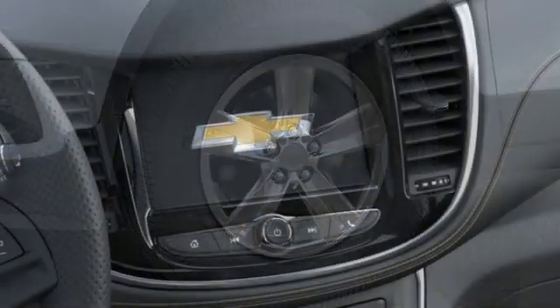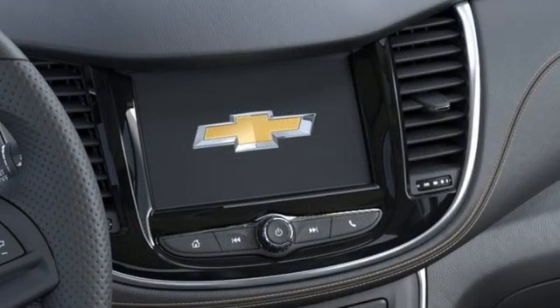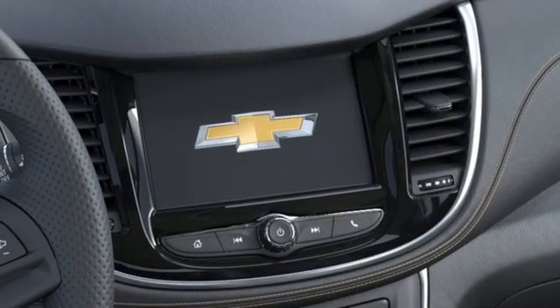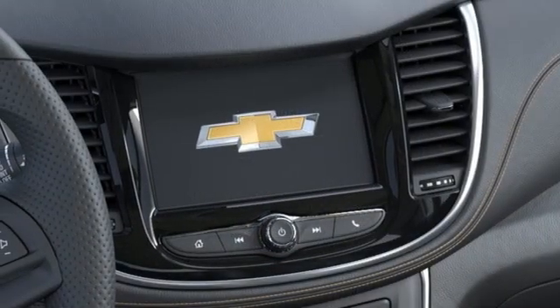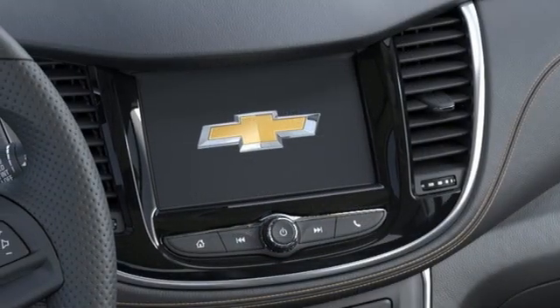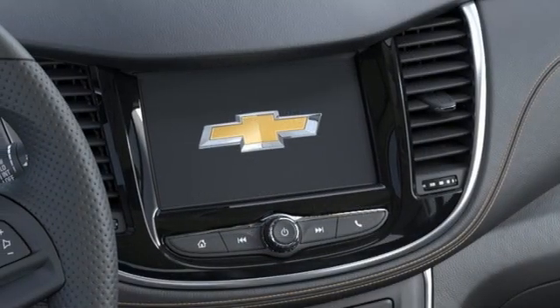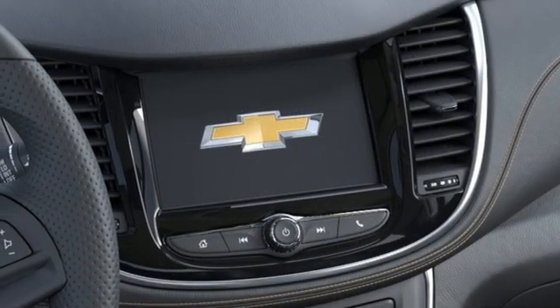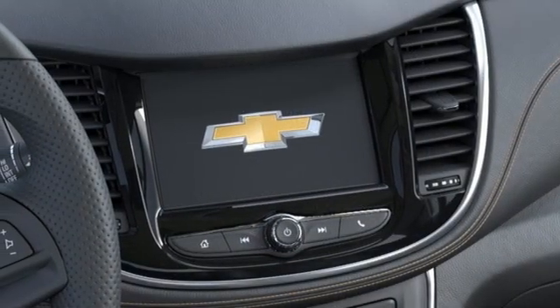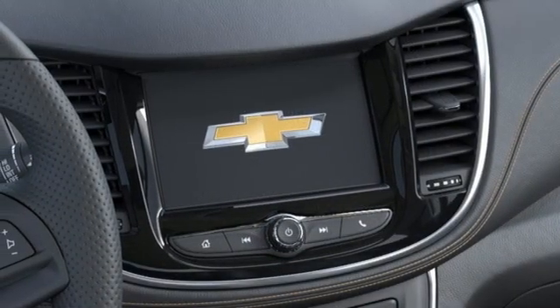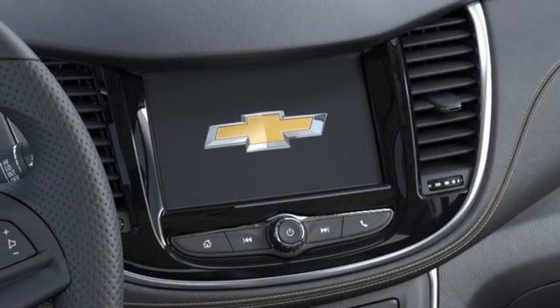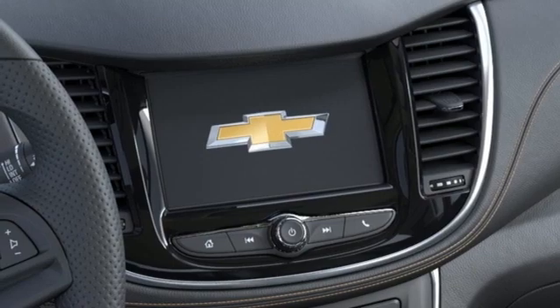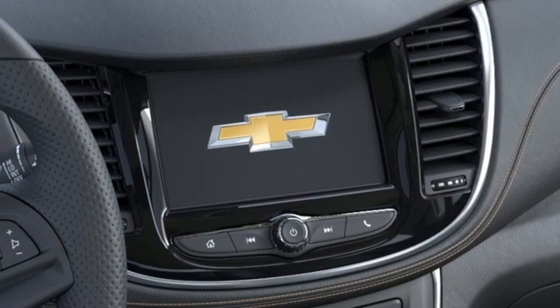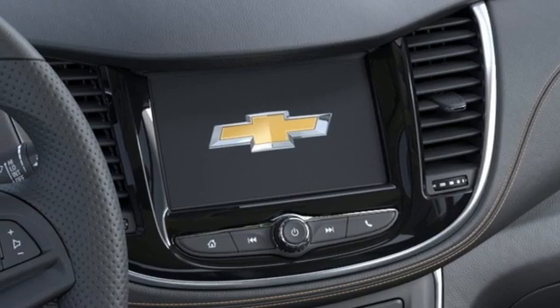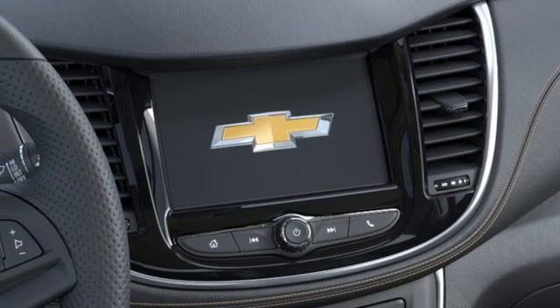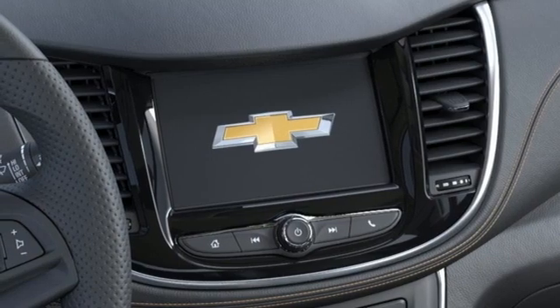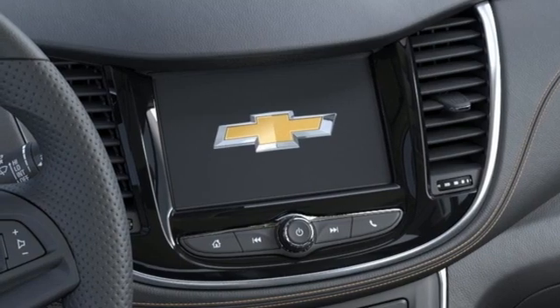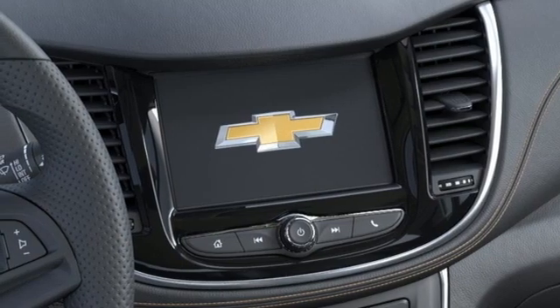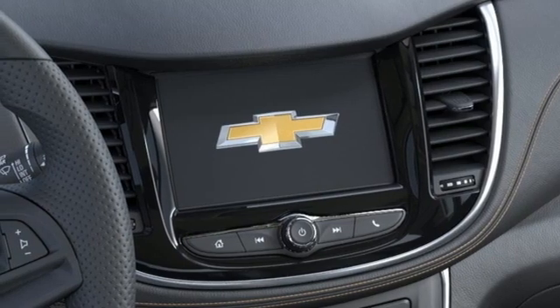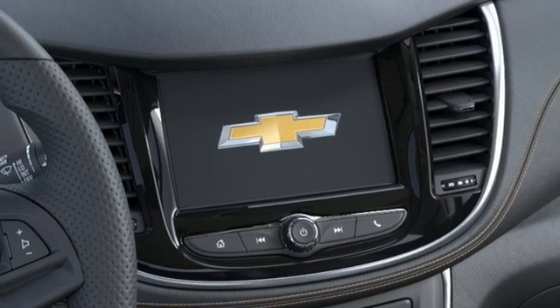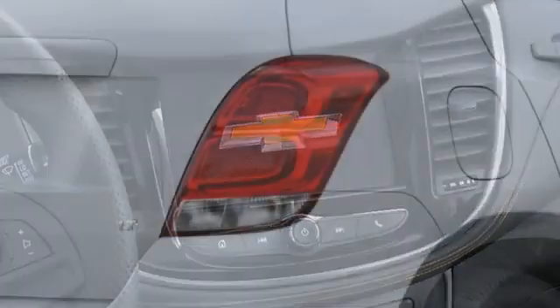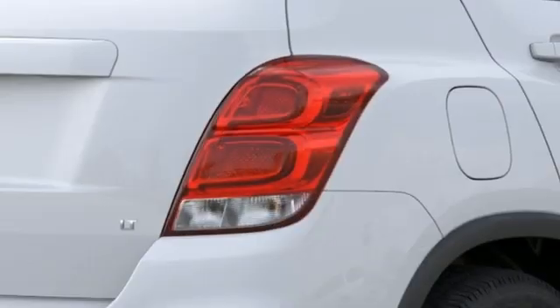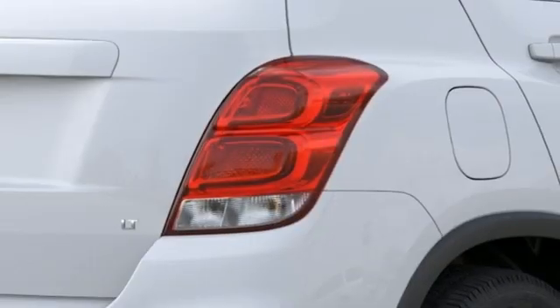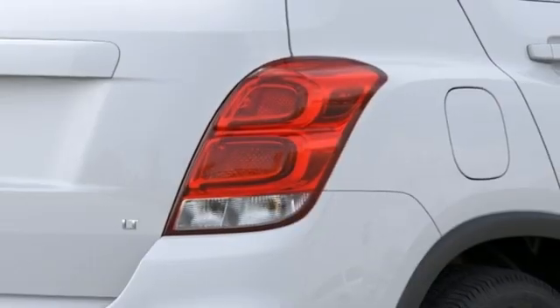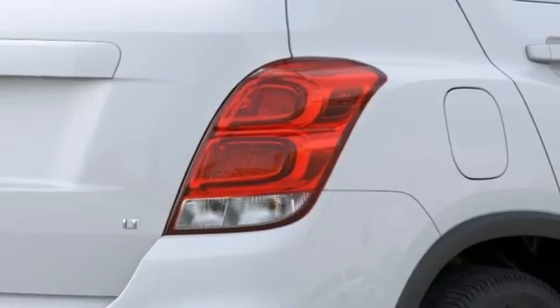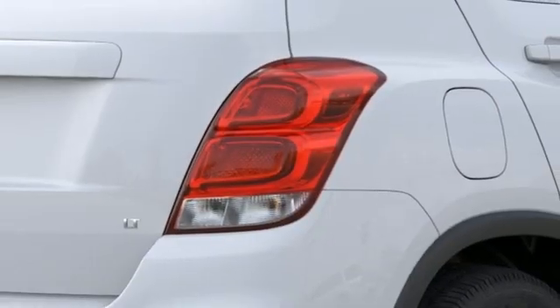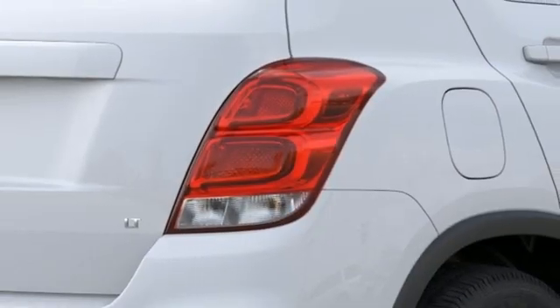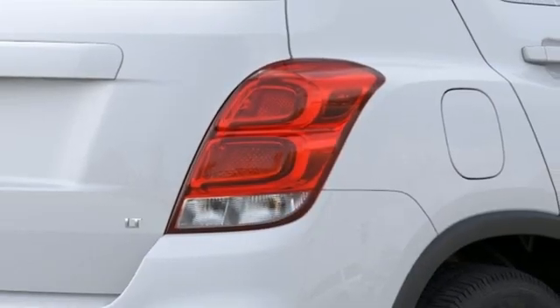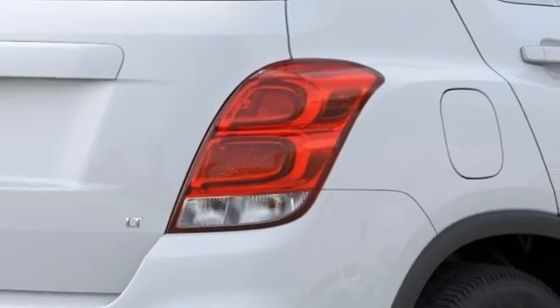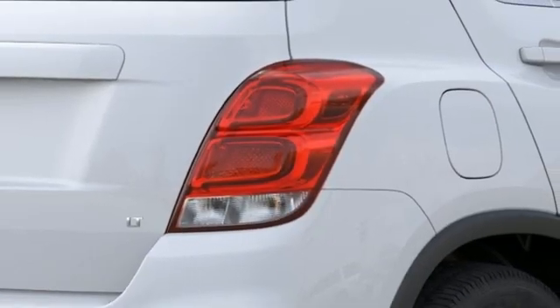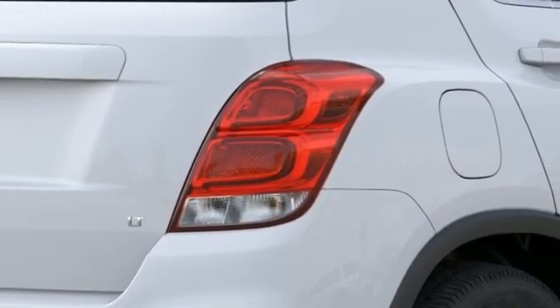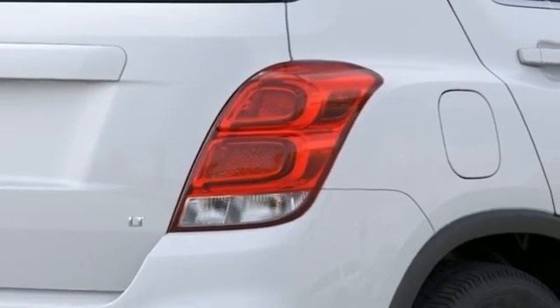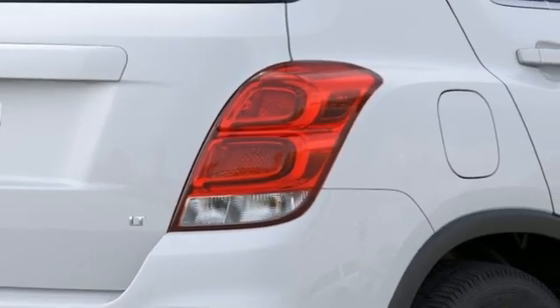AM-FM satellite radio, aluminum wheels, remote engine start, and automatic transmission.